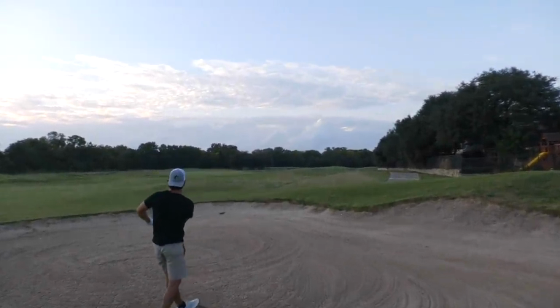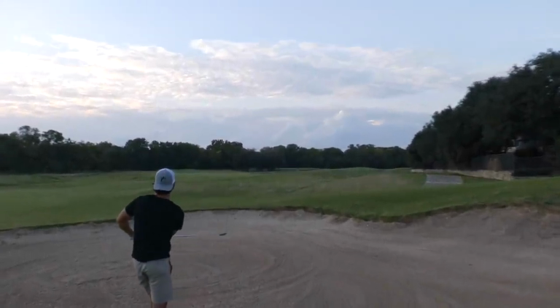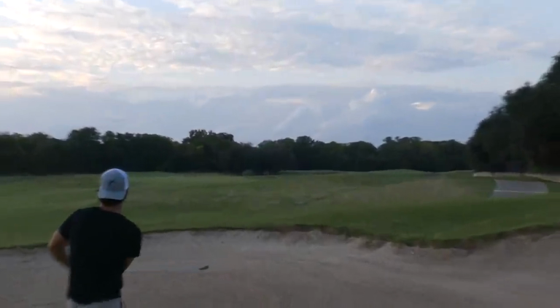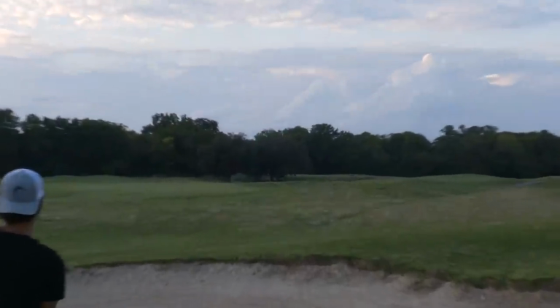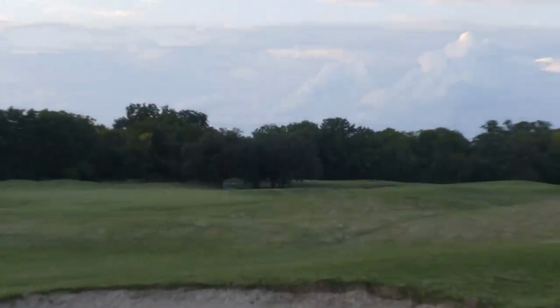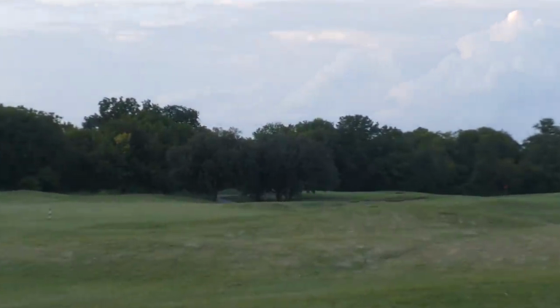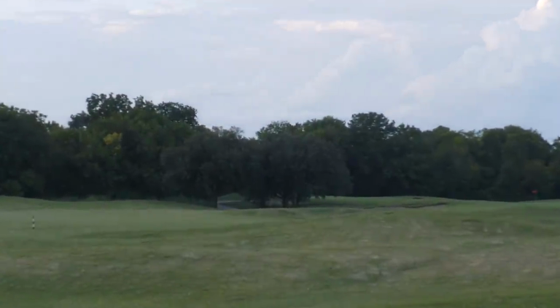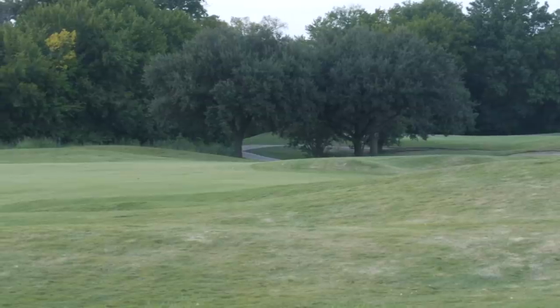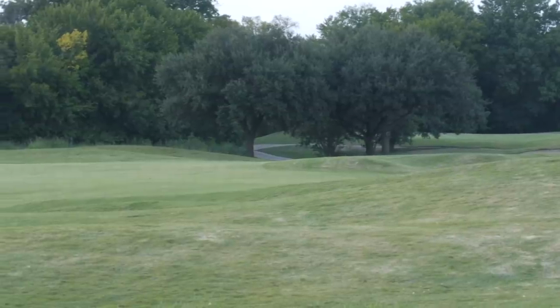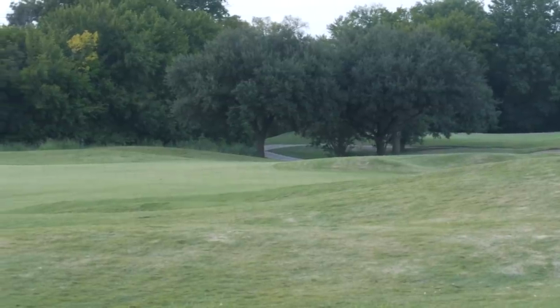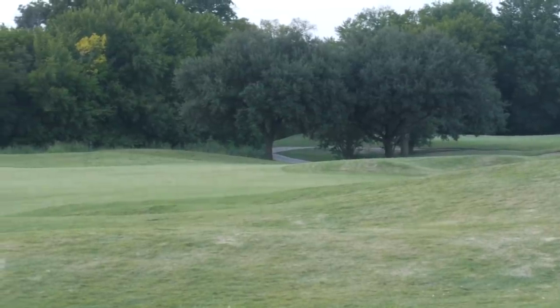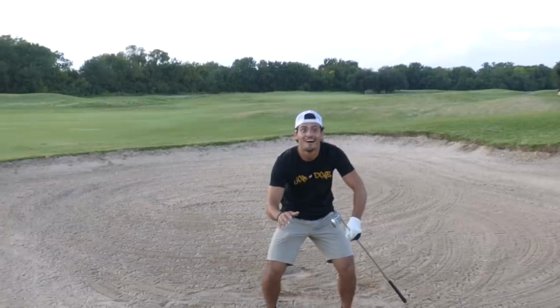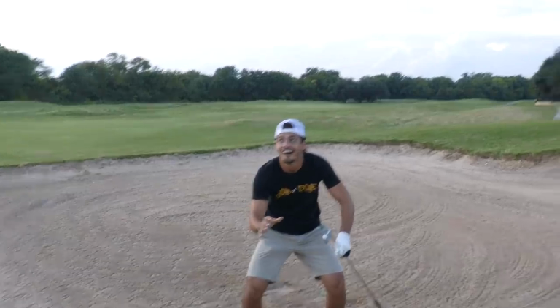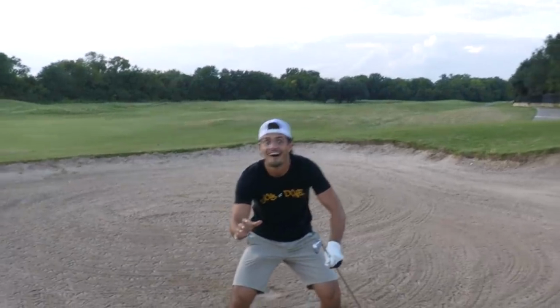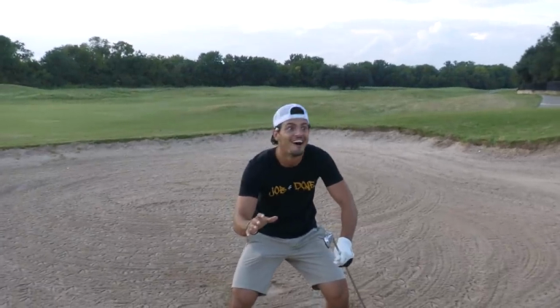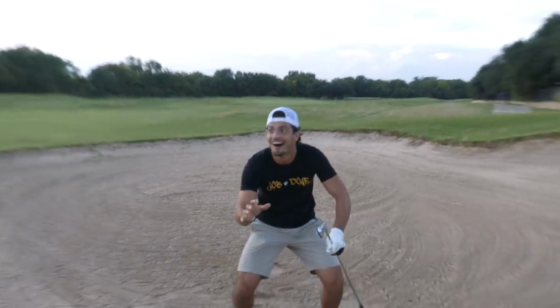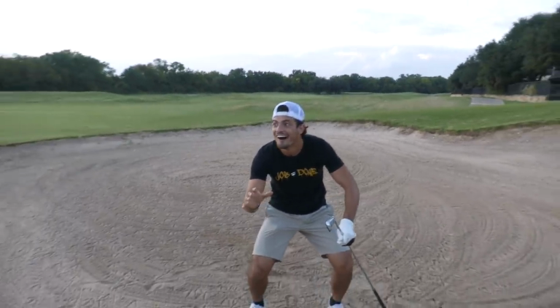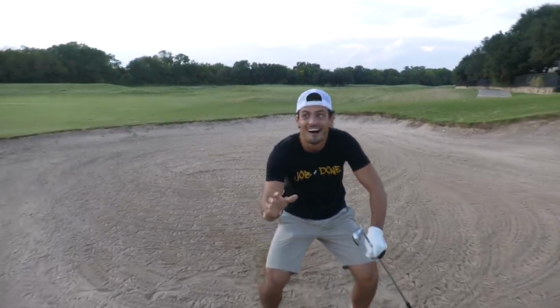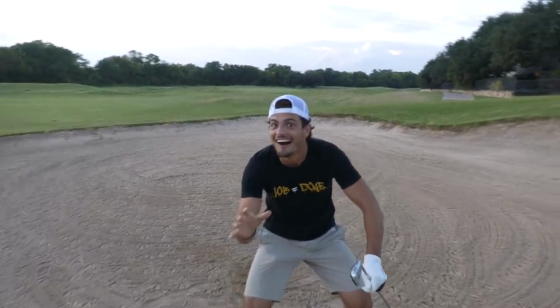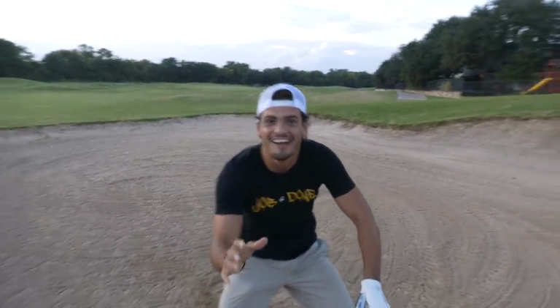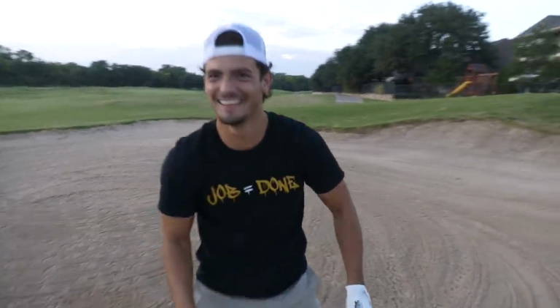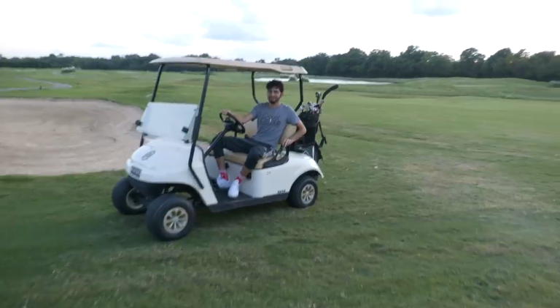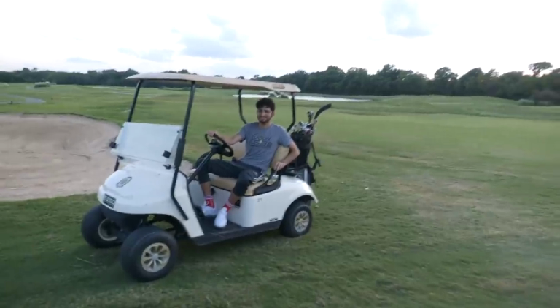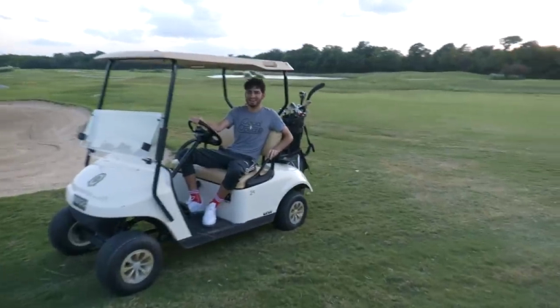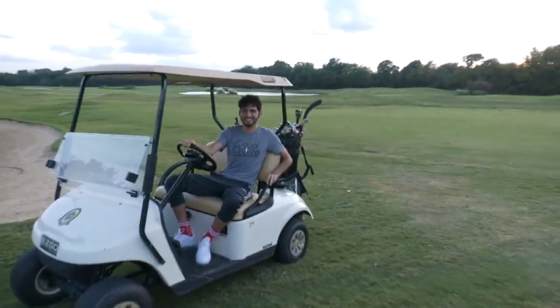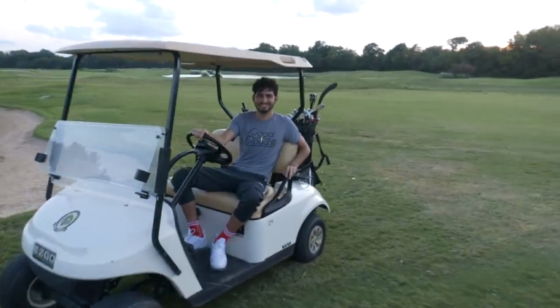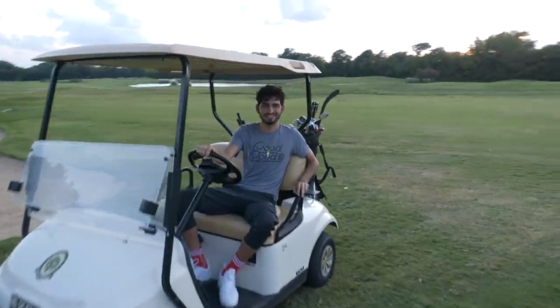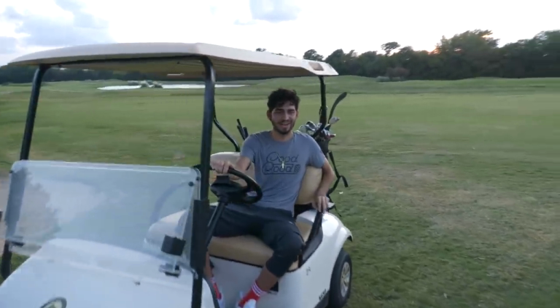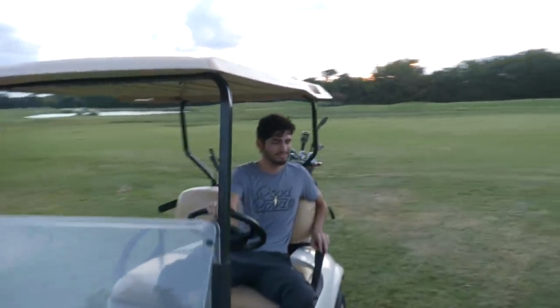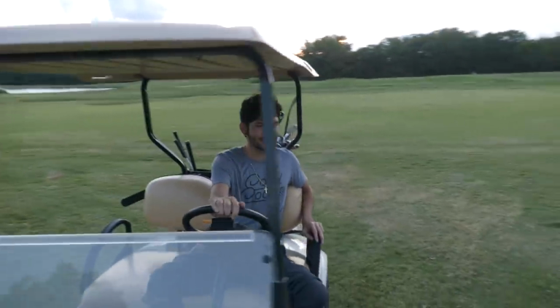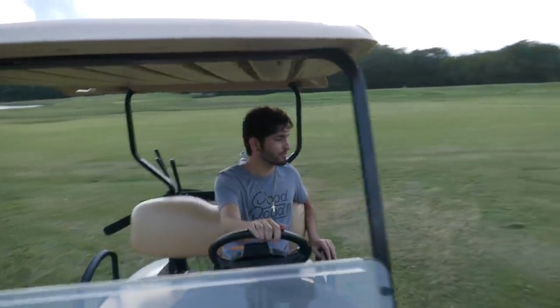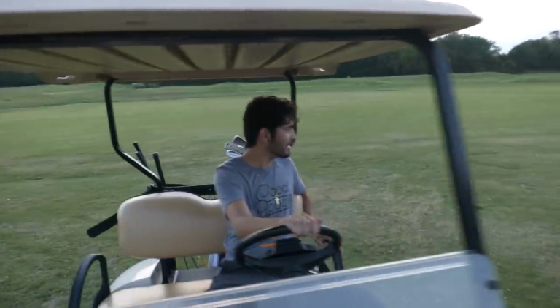Holy distance, holy in the fairway - it puts a lot of distance on there, I smacked it around.